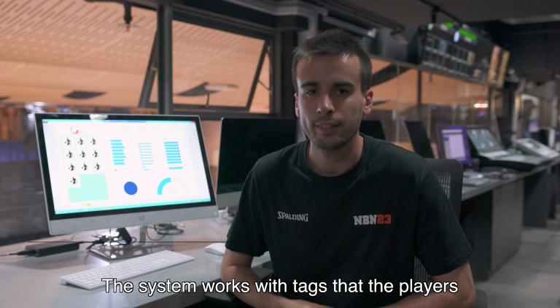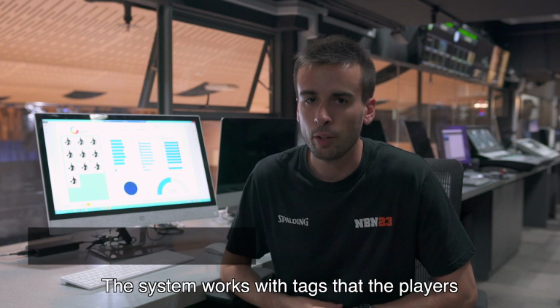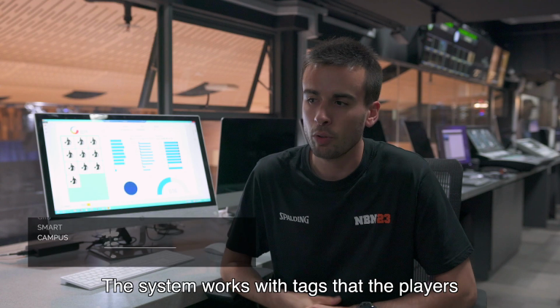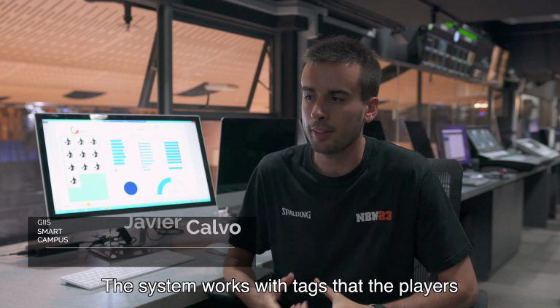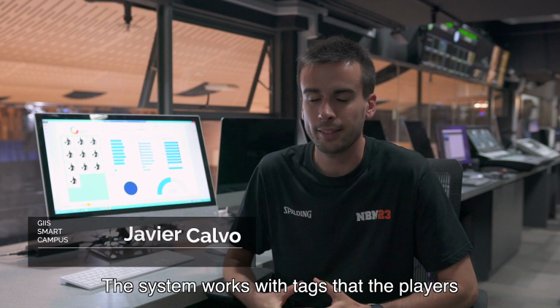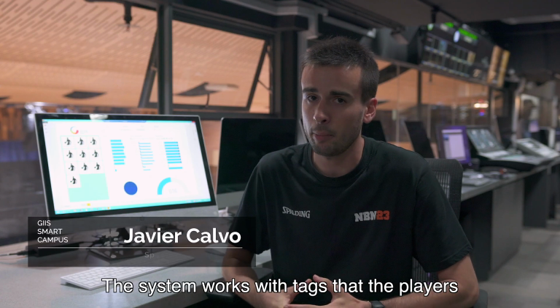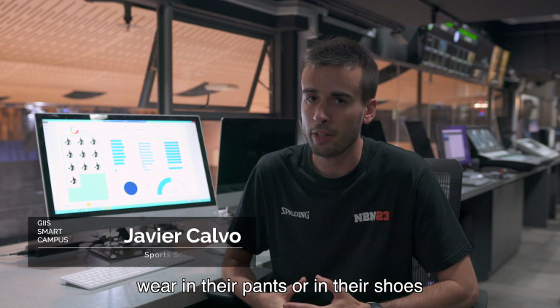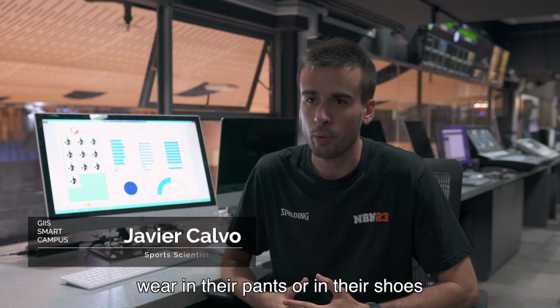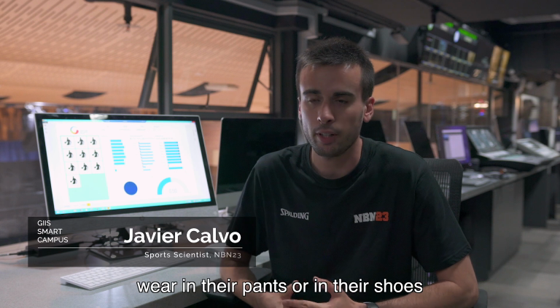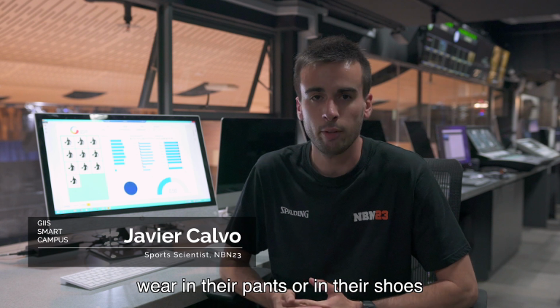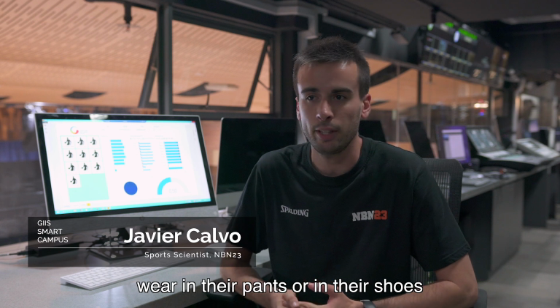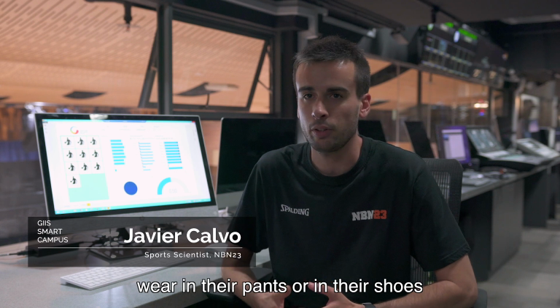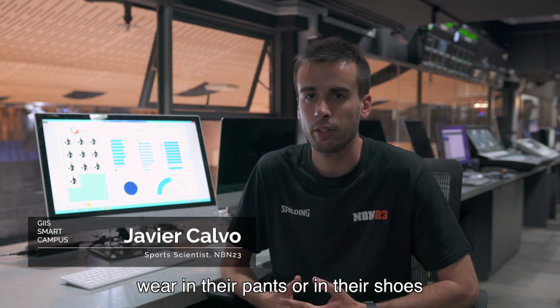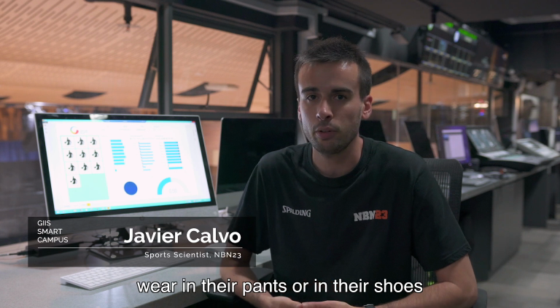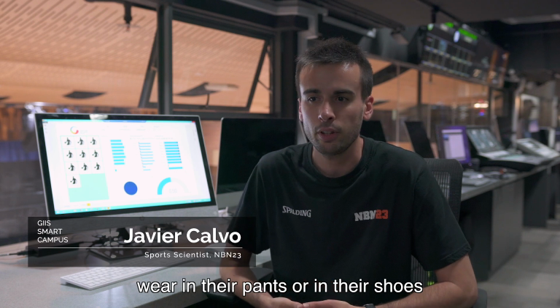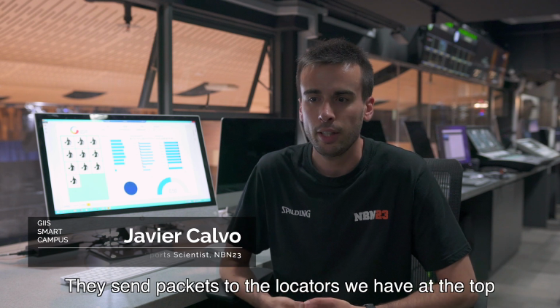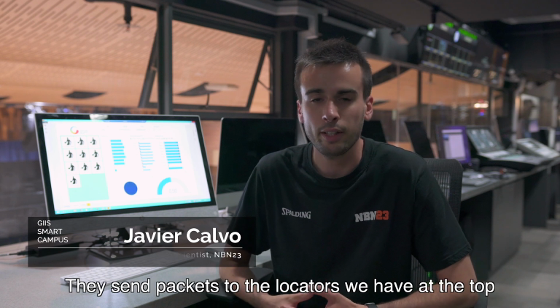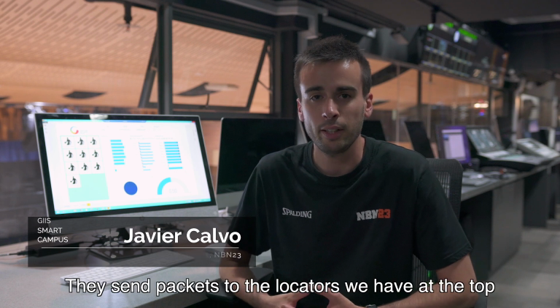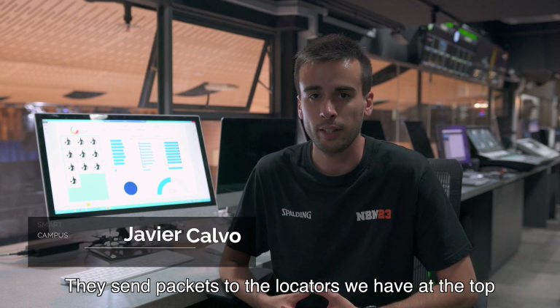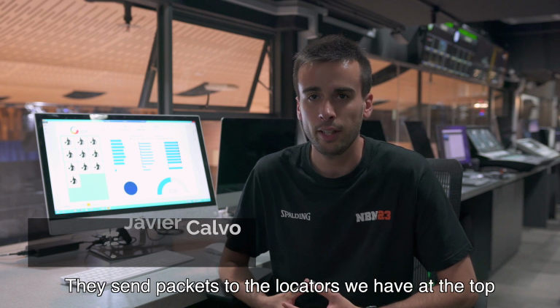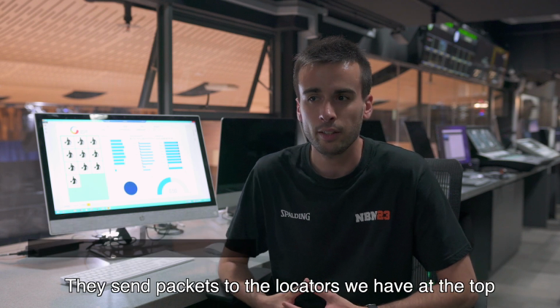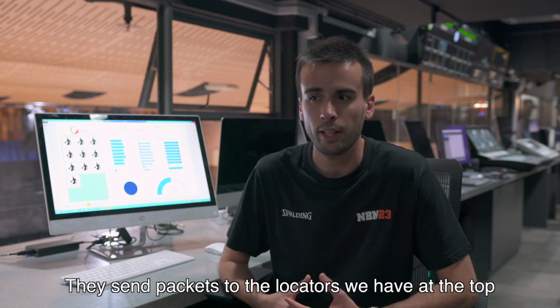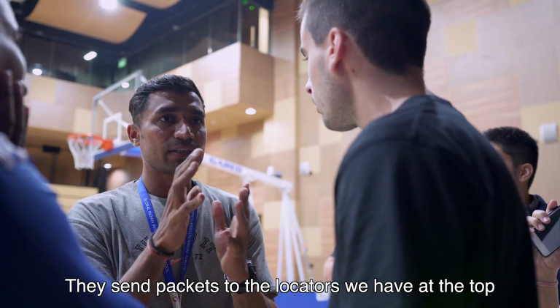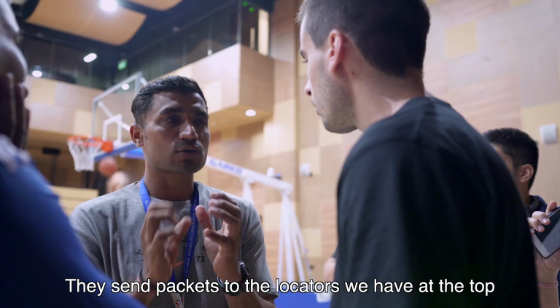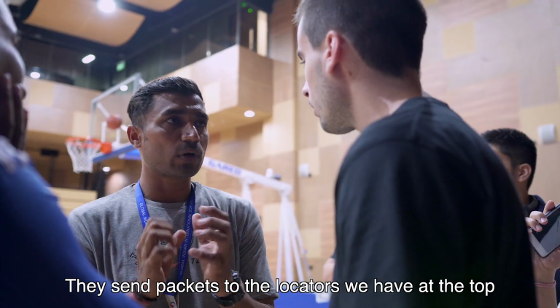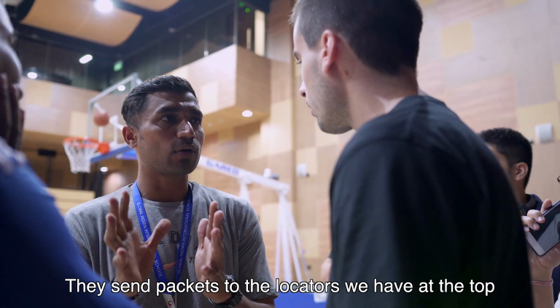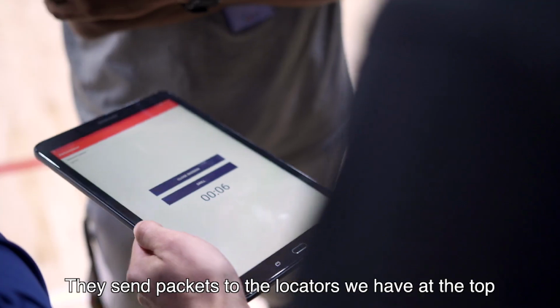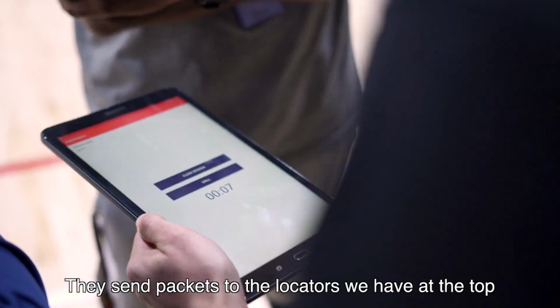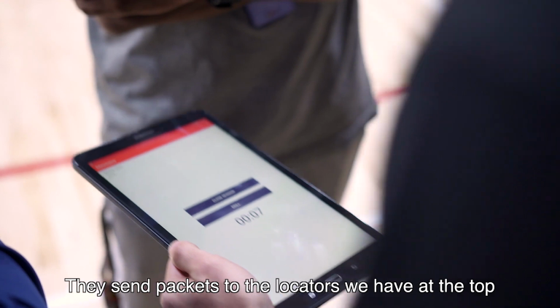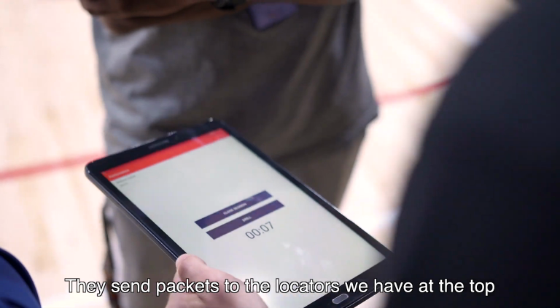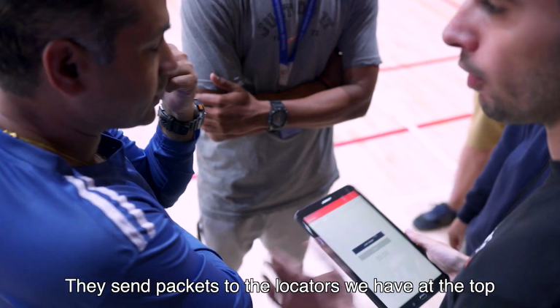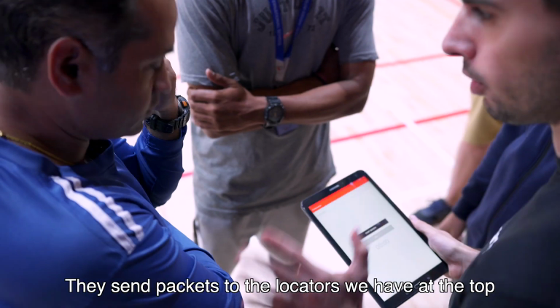The system works with tags that the players wear in their pants and in their shoes. They are sending packets to the locator that we have at the top.